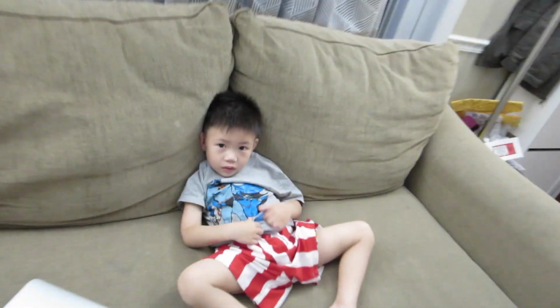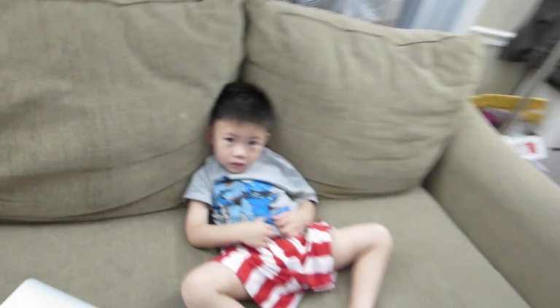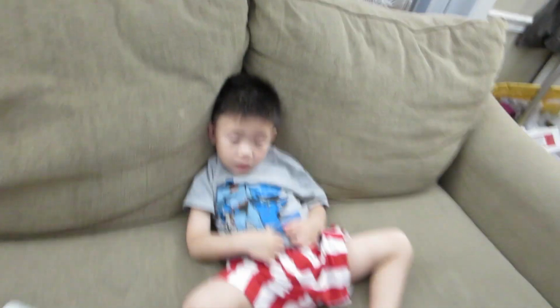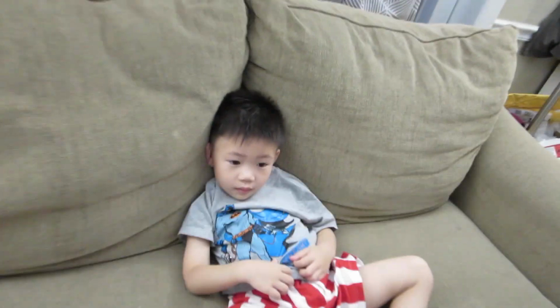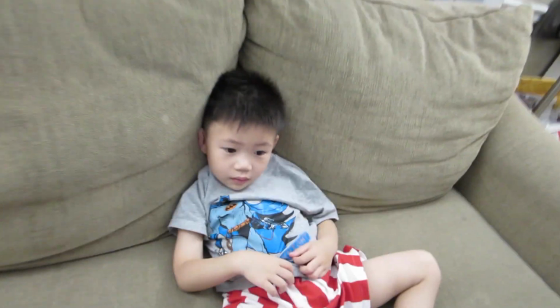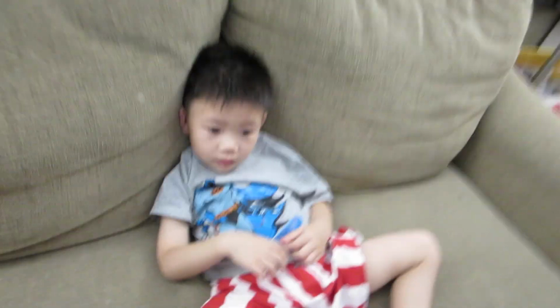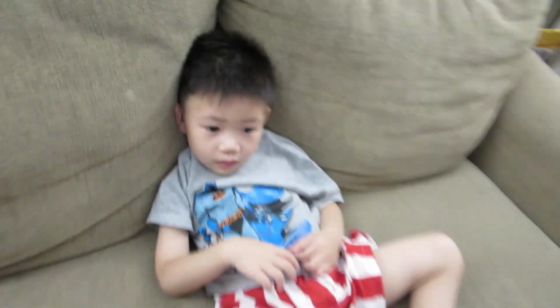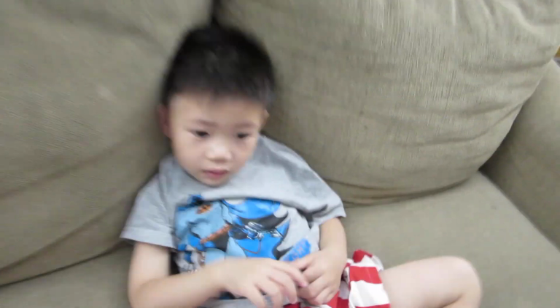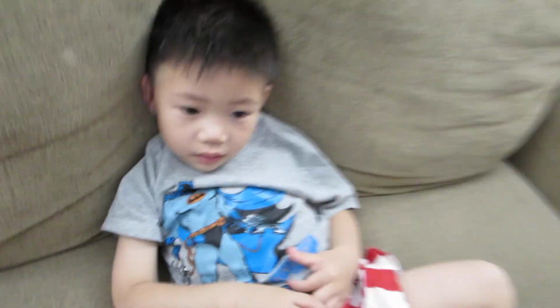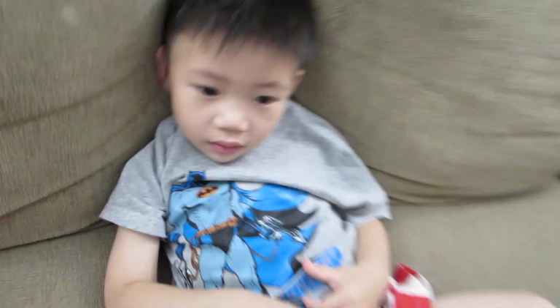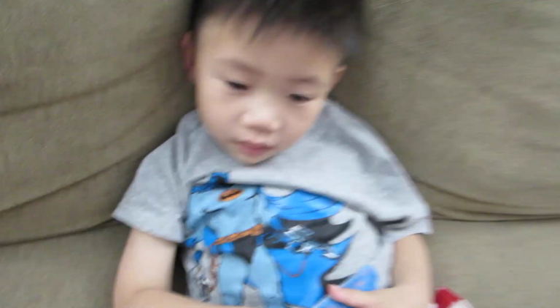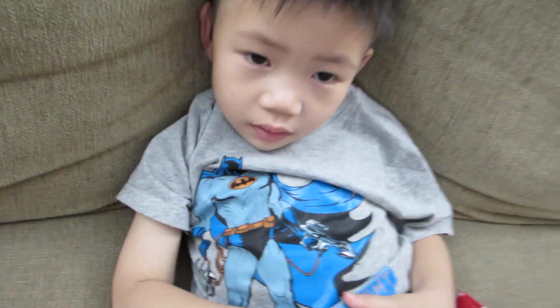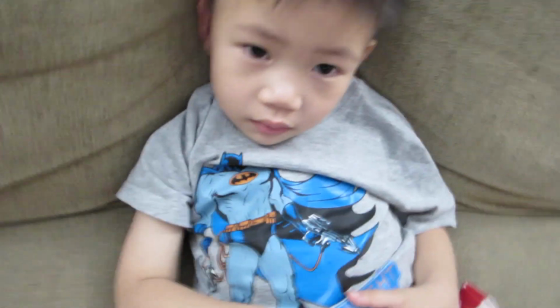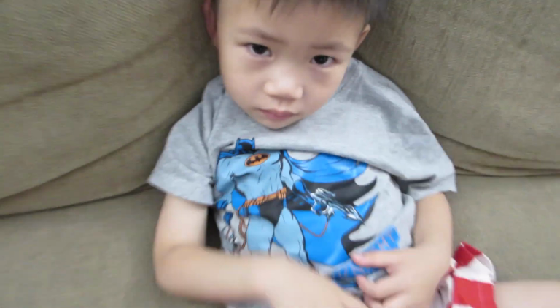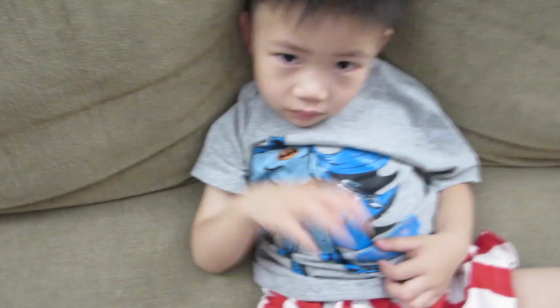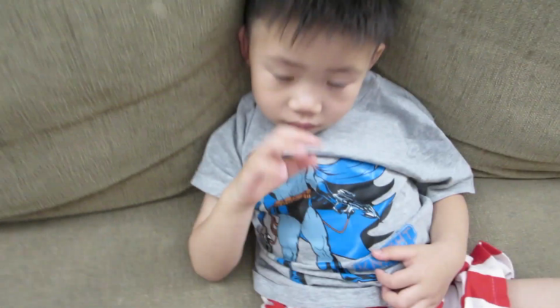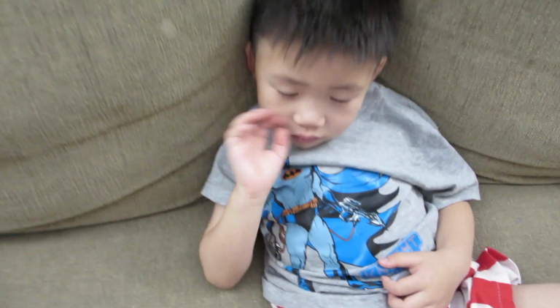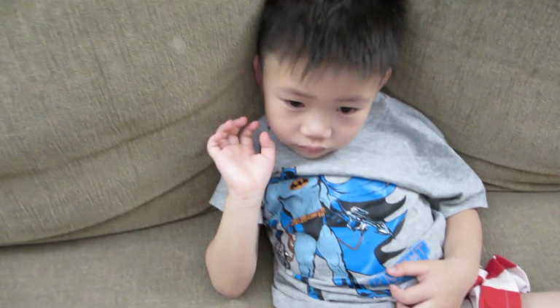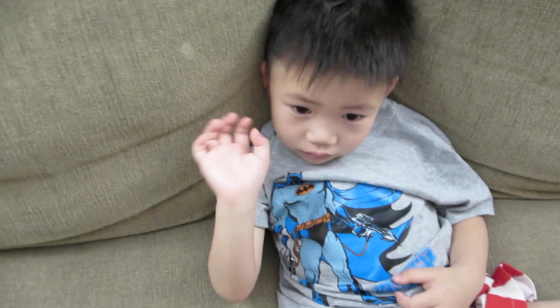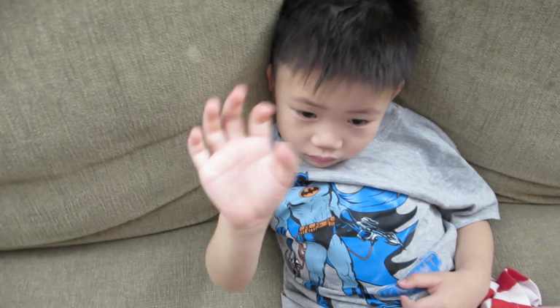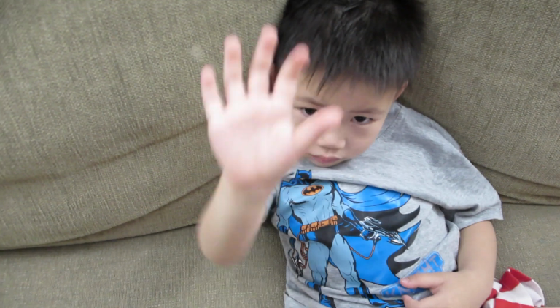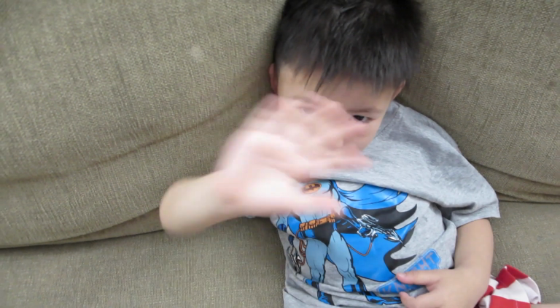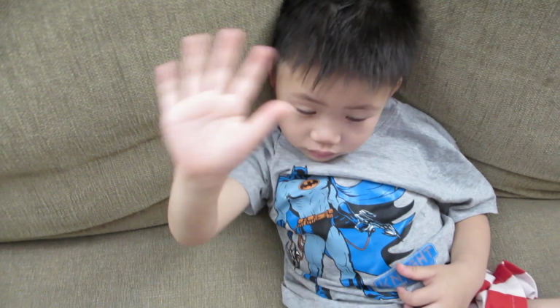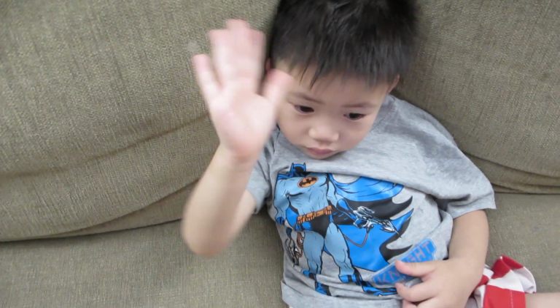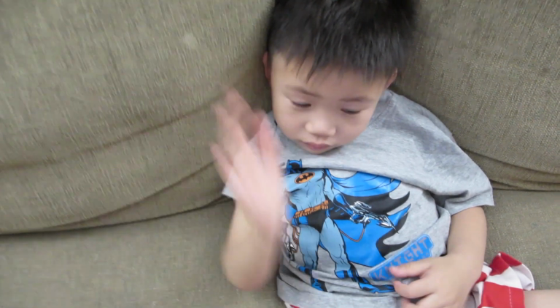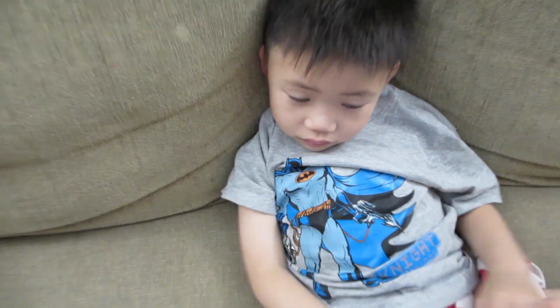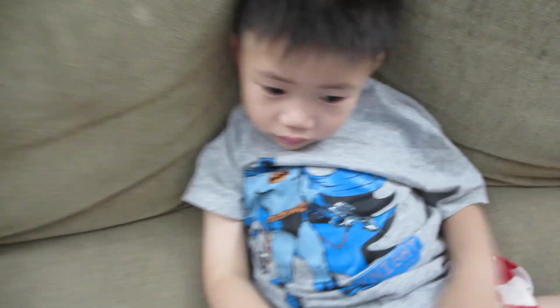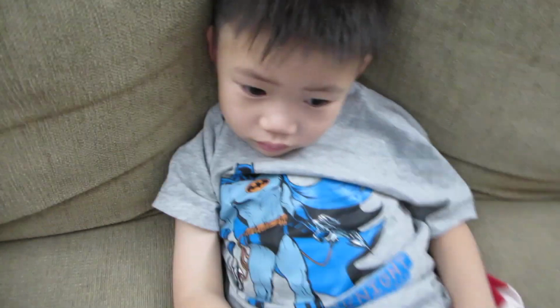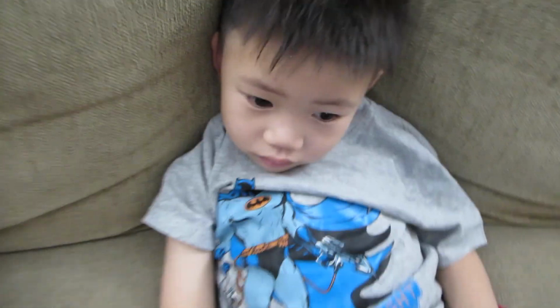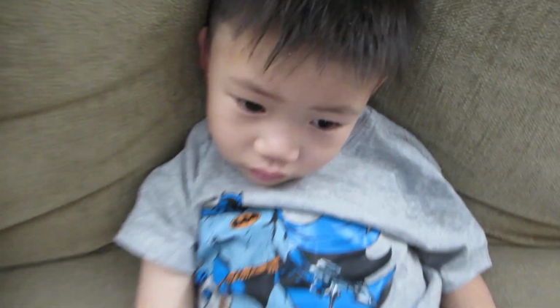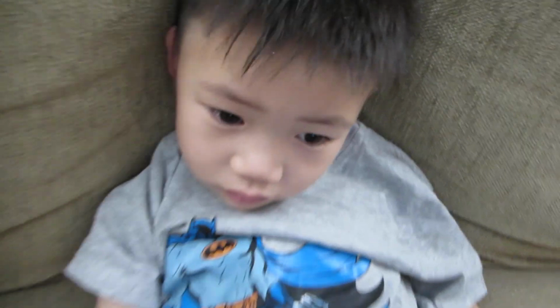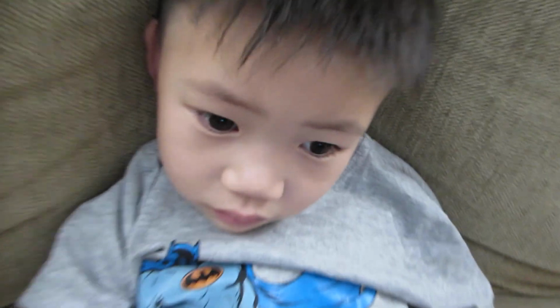Alright guys, that's a wrap for today. Thanks for watching. If you liked it, give us a thumbs up. Subscribe below, and we'll see you tomorrow. Bye guys.